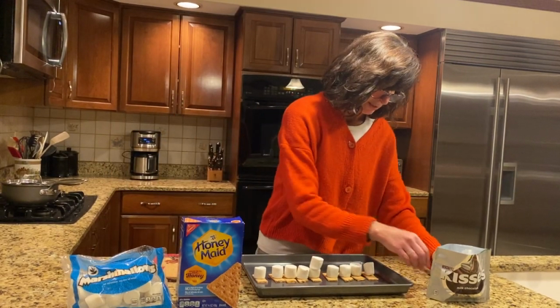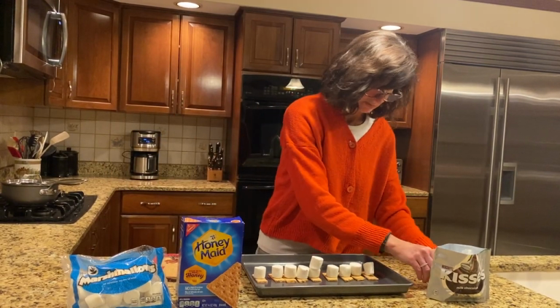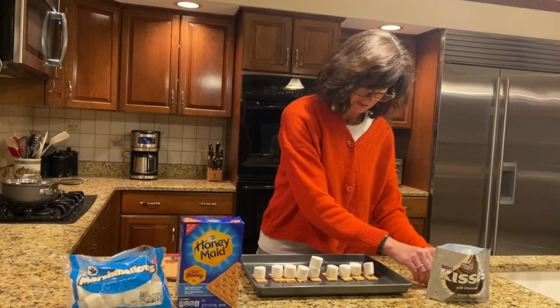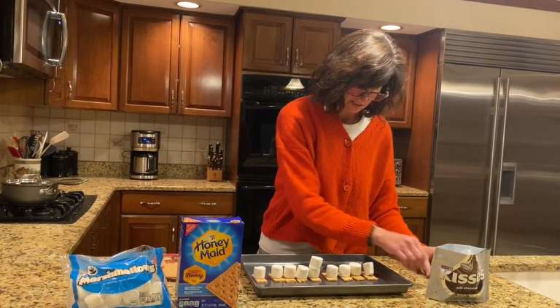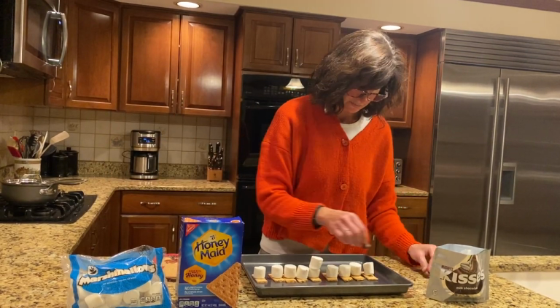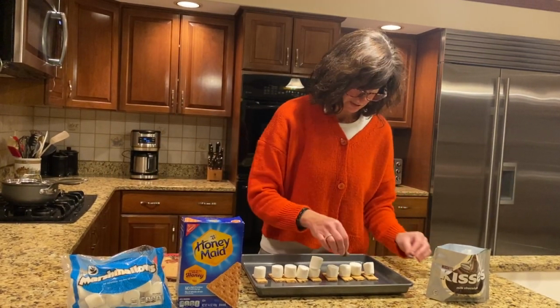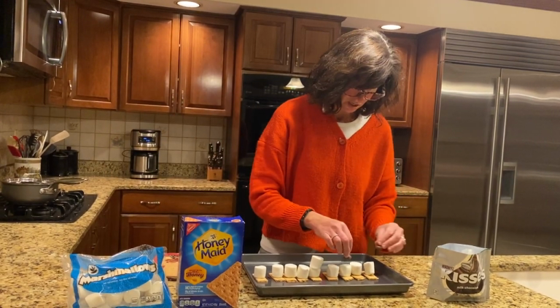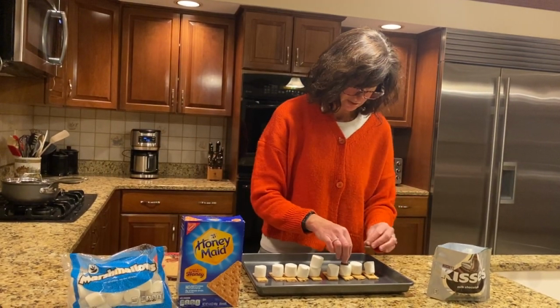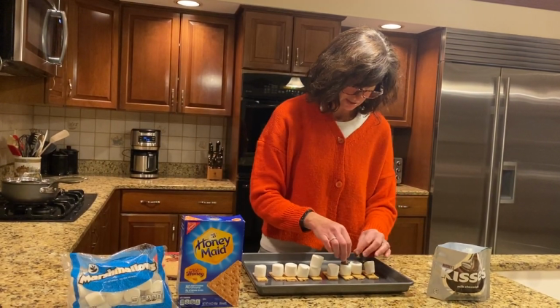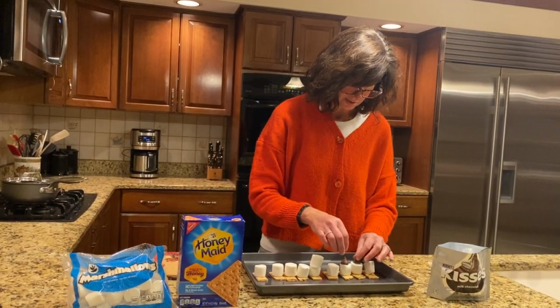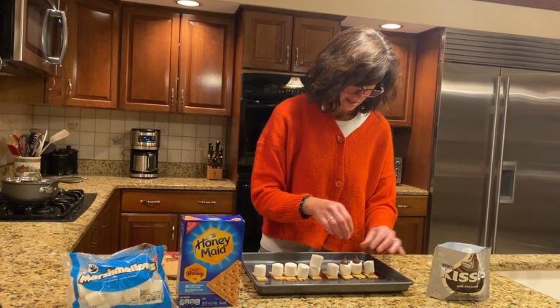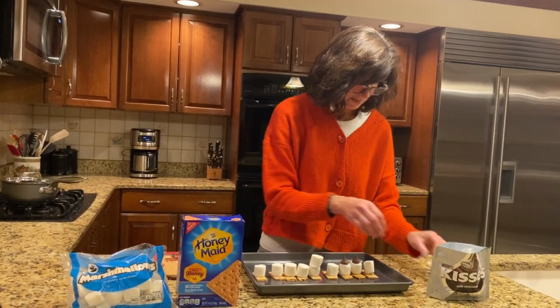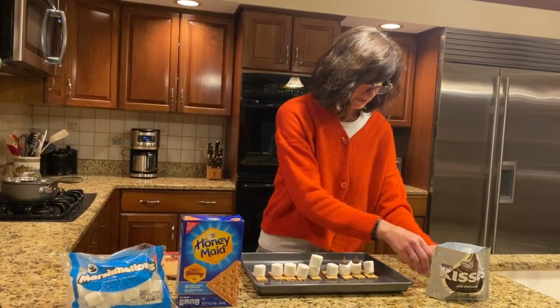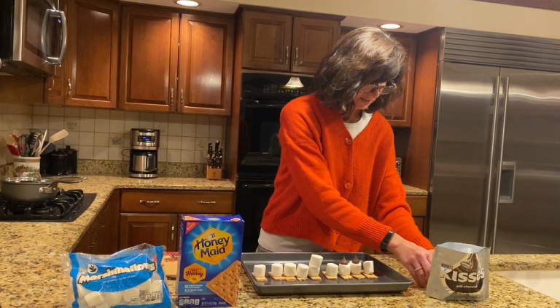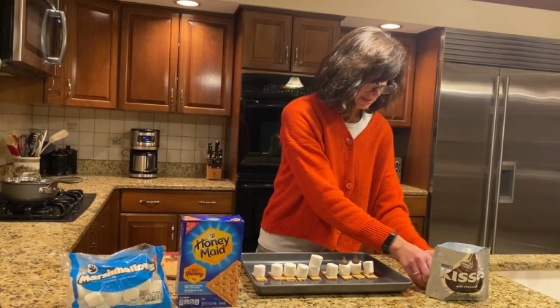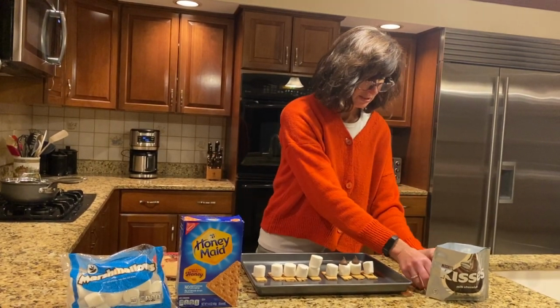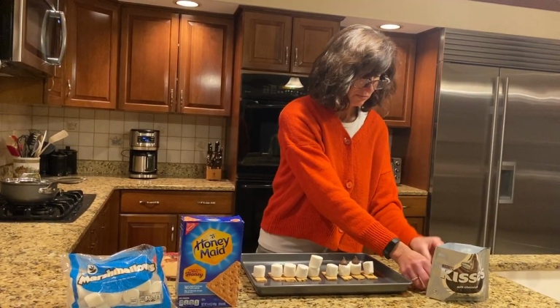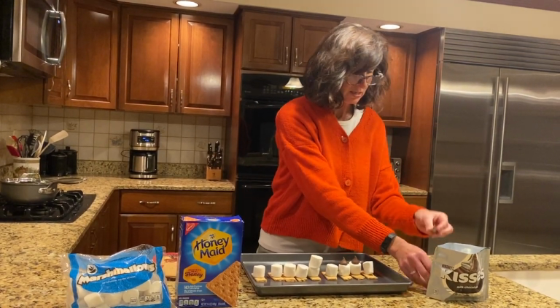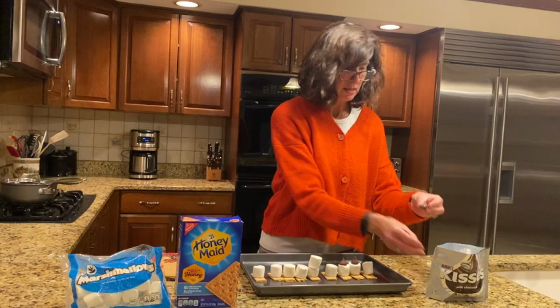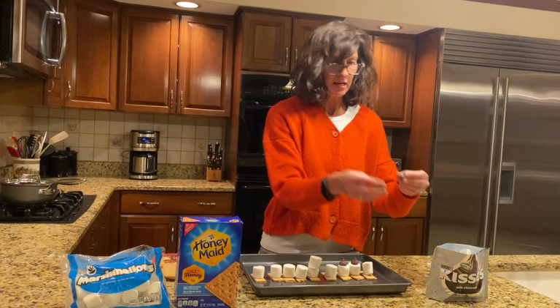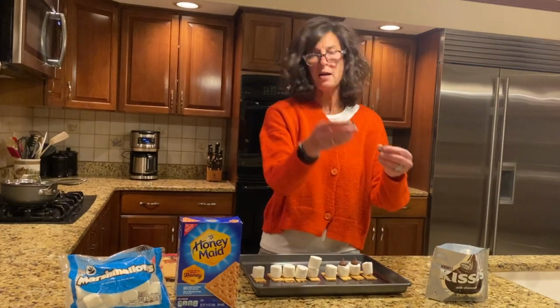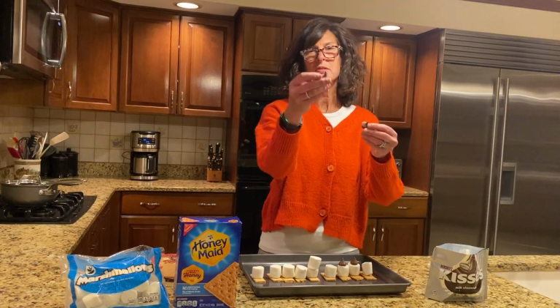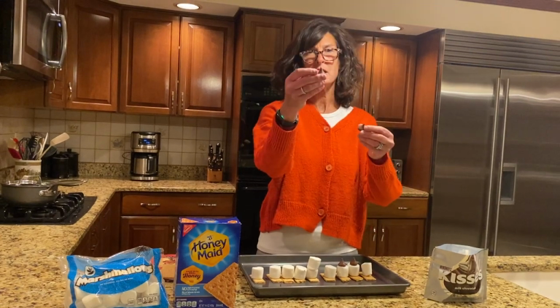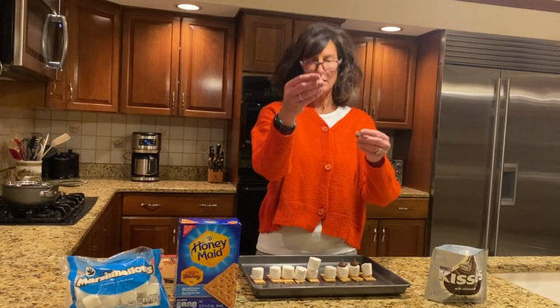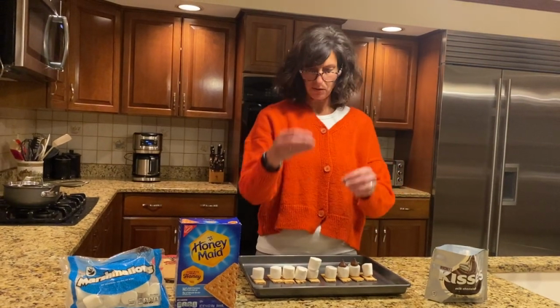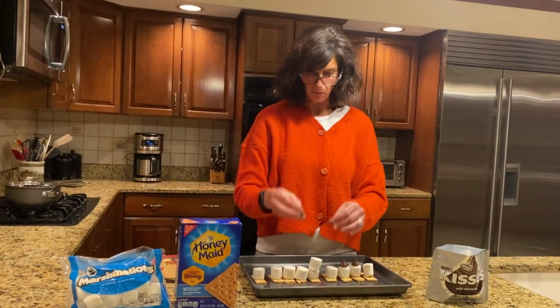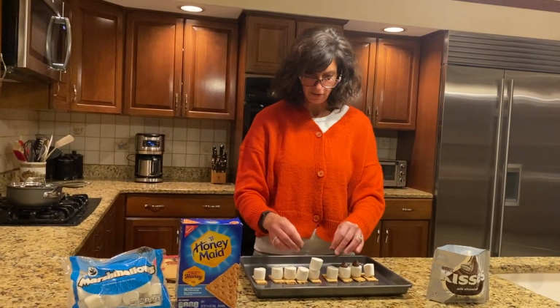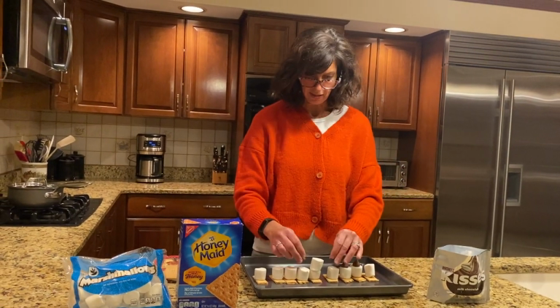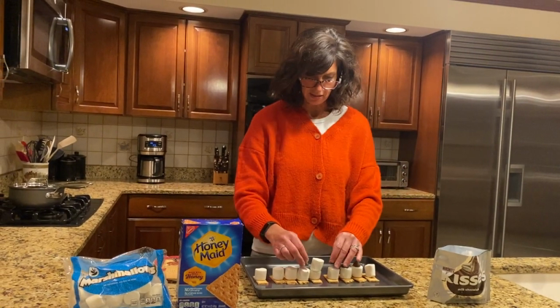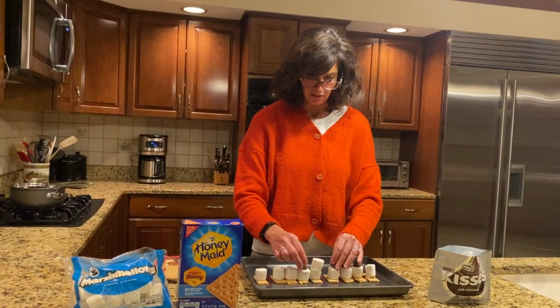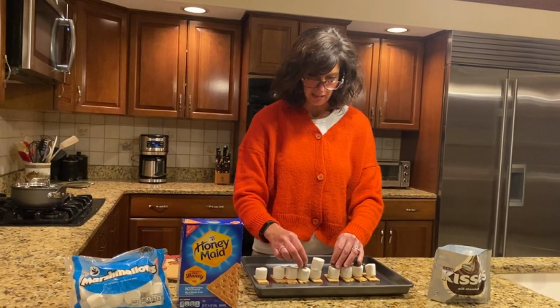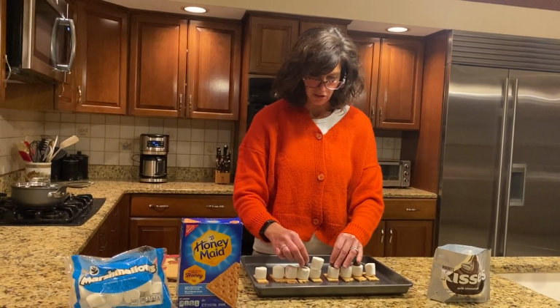Now I'm going to take my chocolate and put the kisses right on top. It's kind of like the wick of a candle actually.